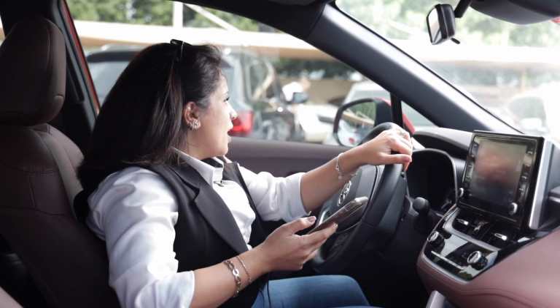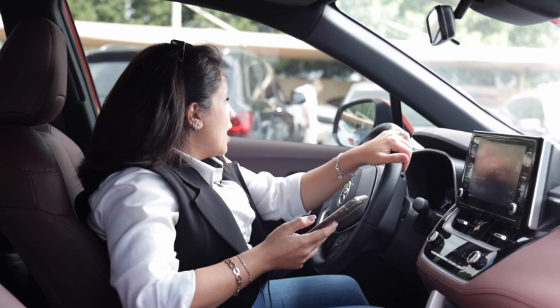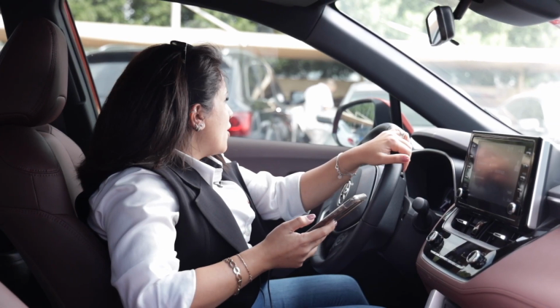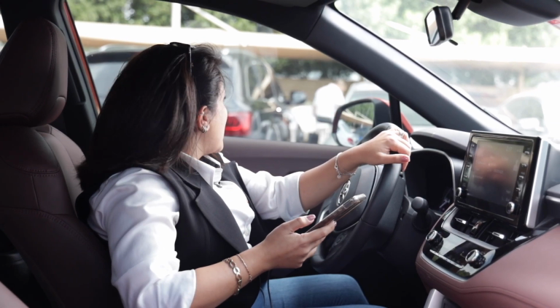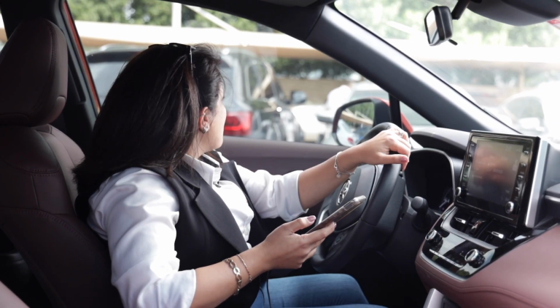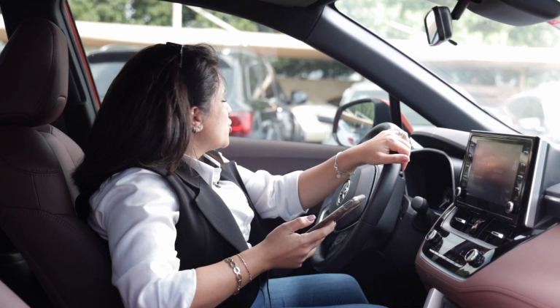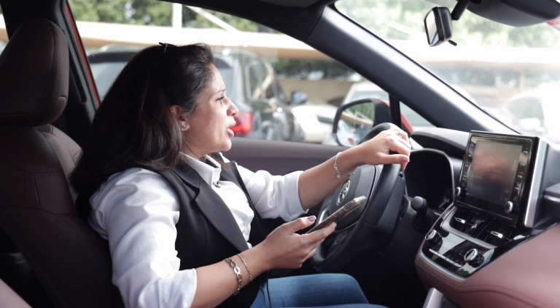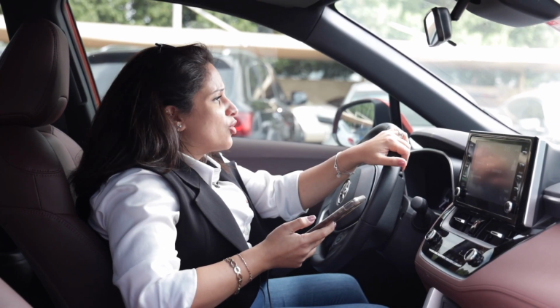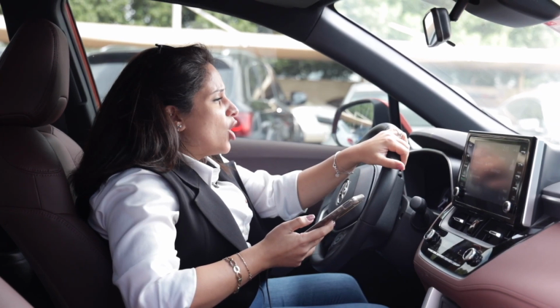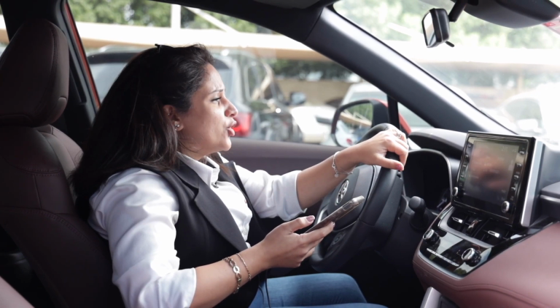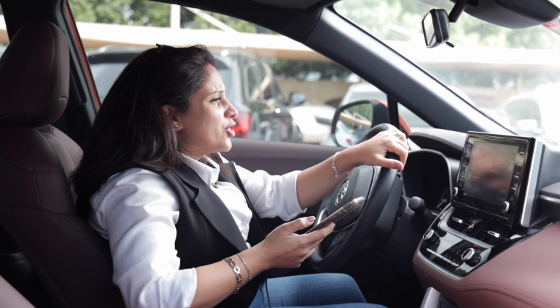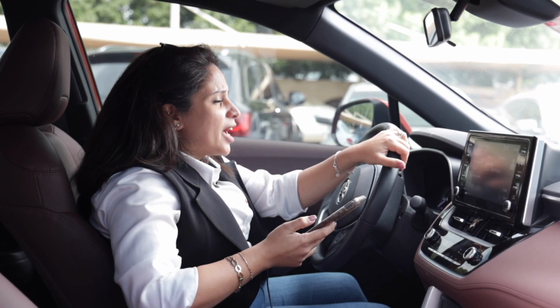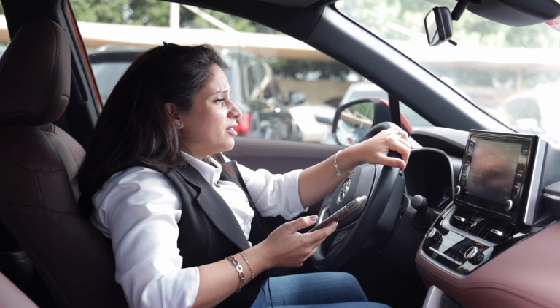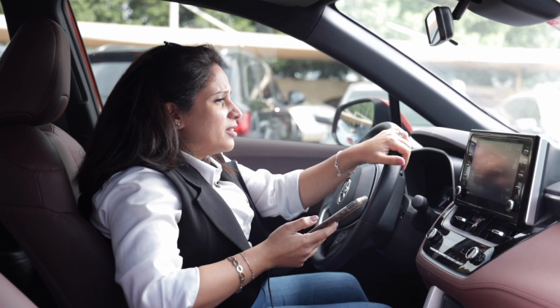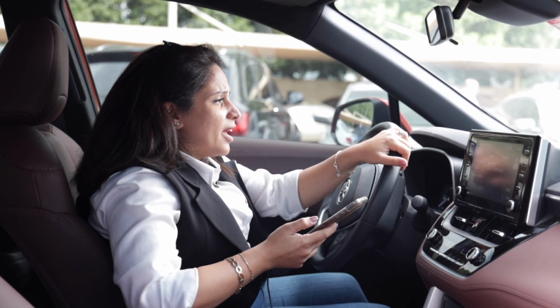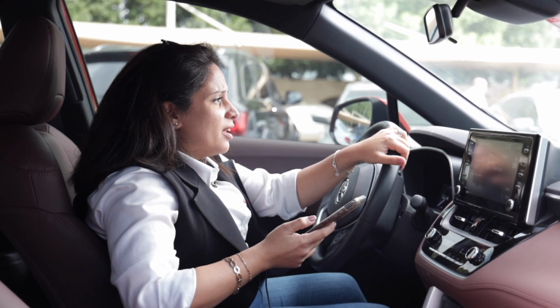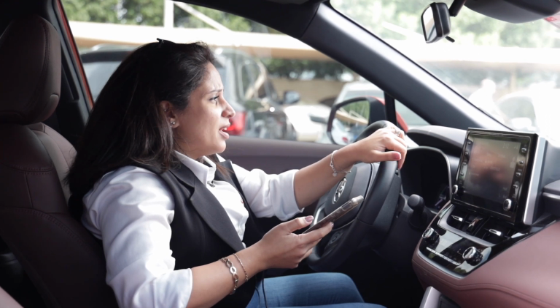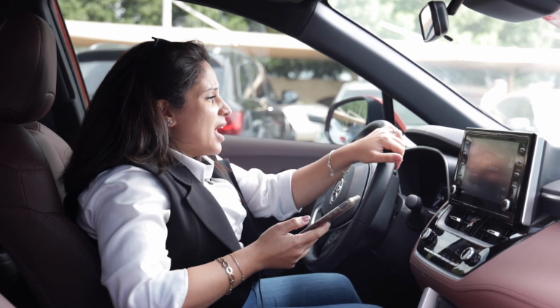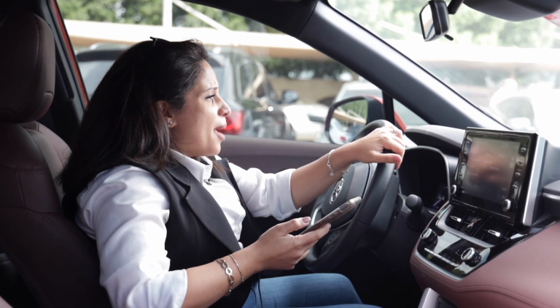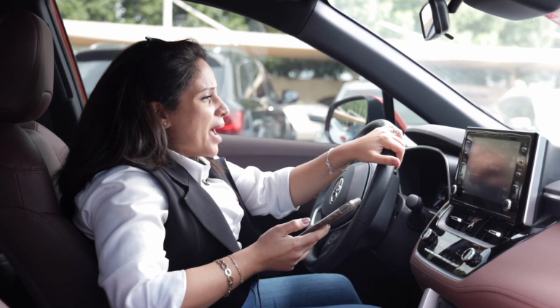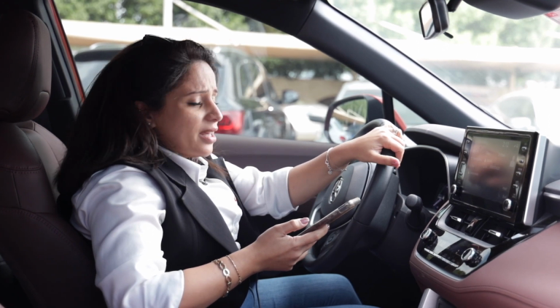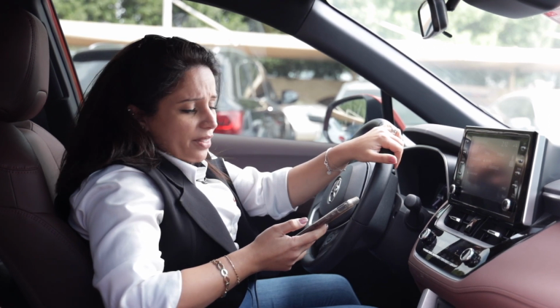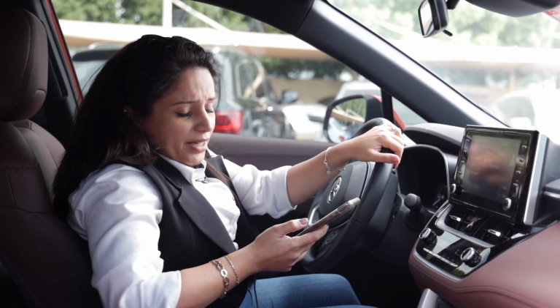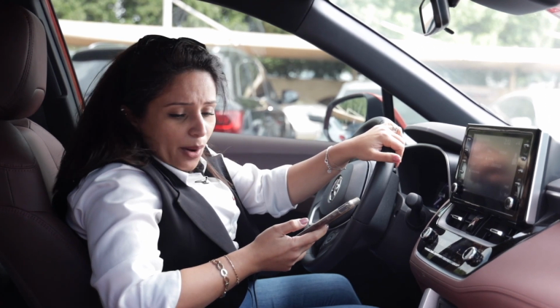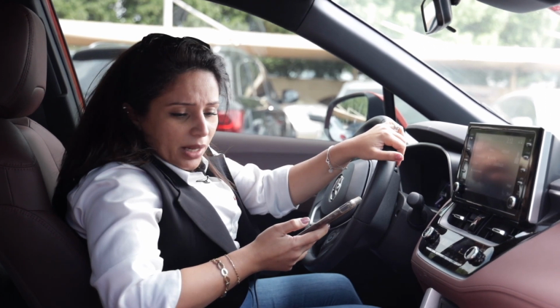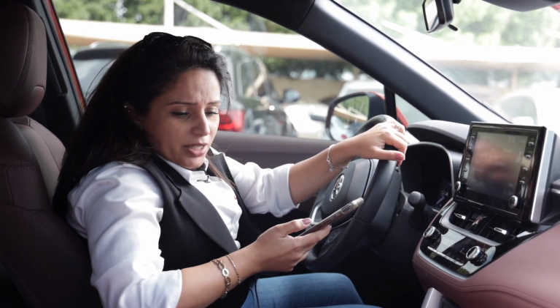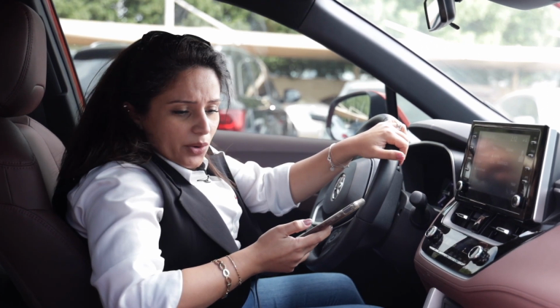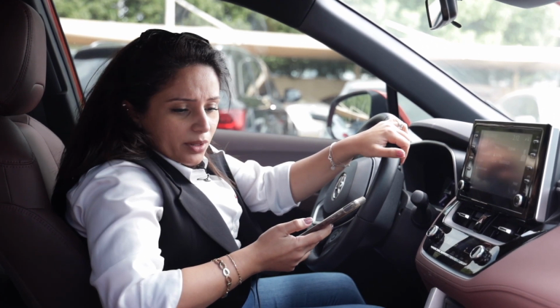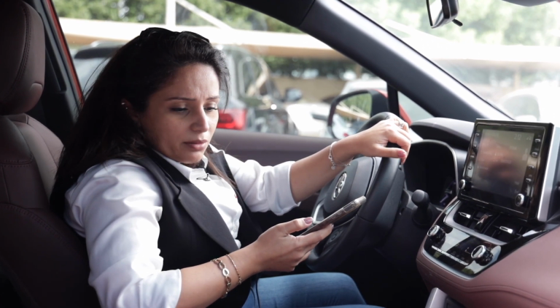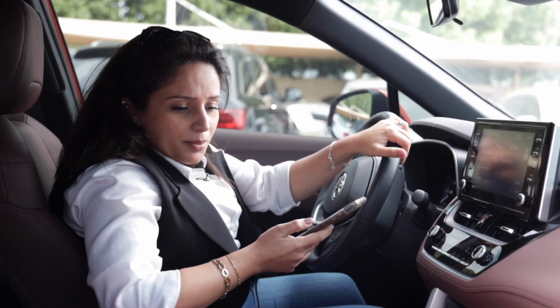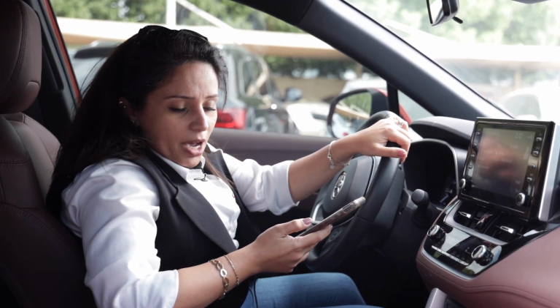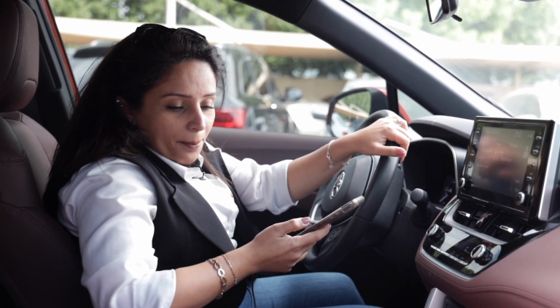Hi, we have a joint call on your site today. I'm heading there now. I'll see you in some time.